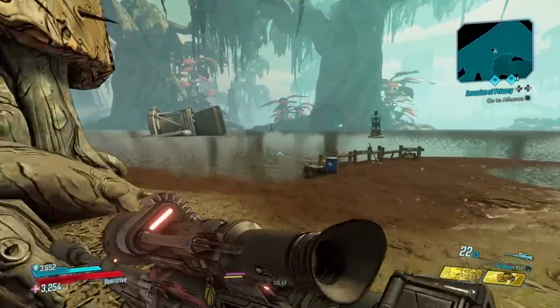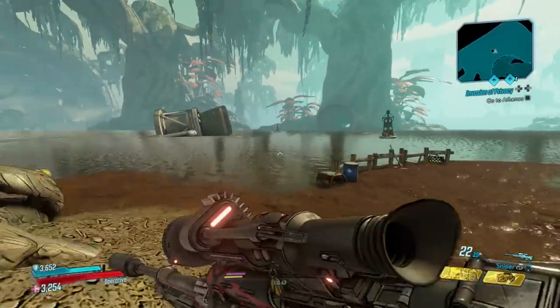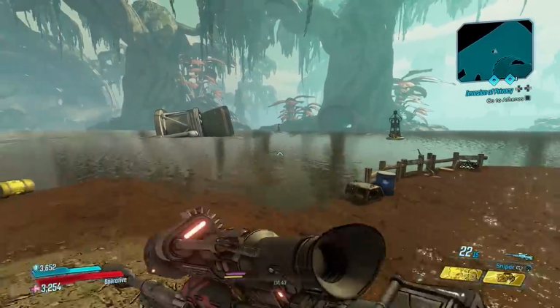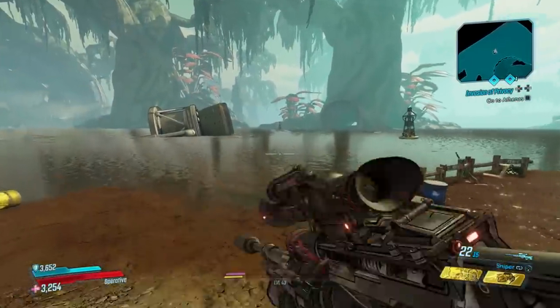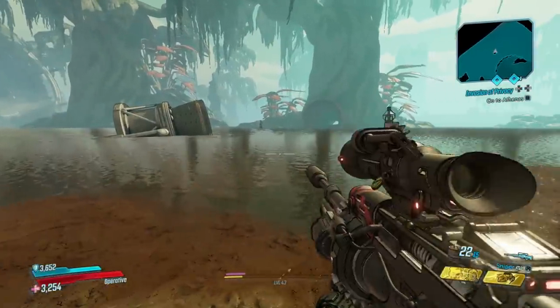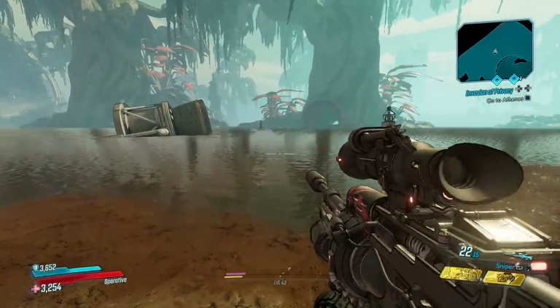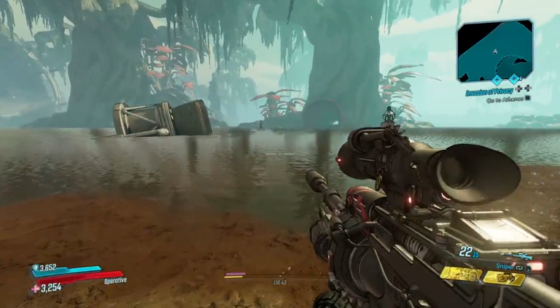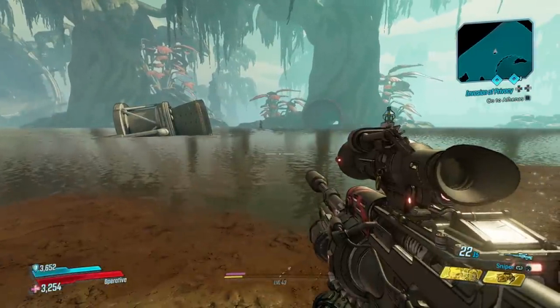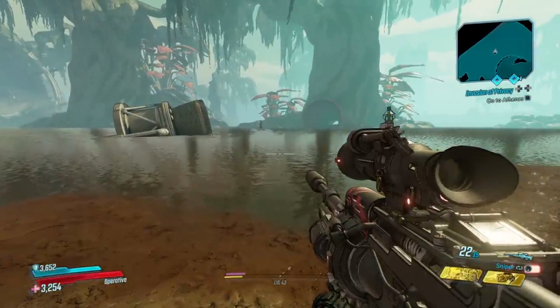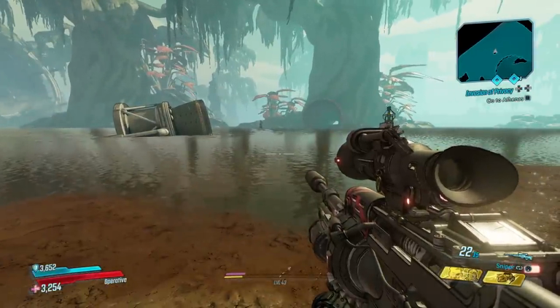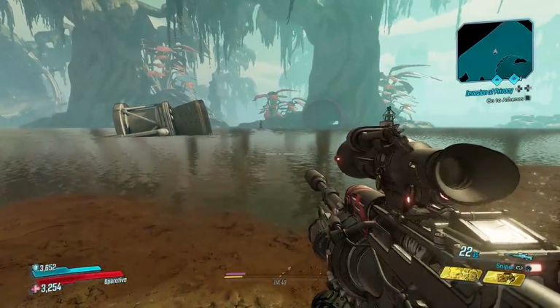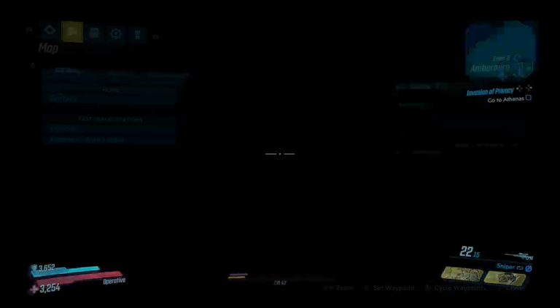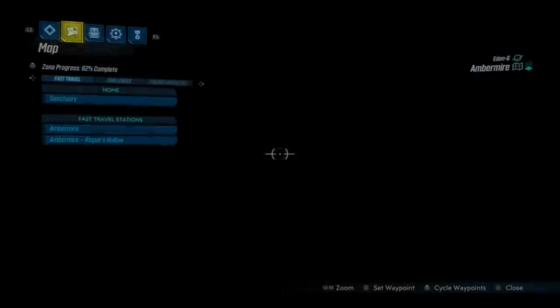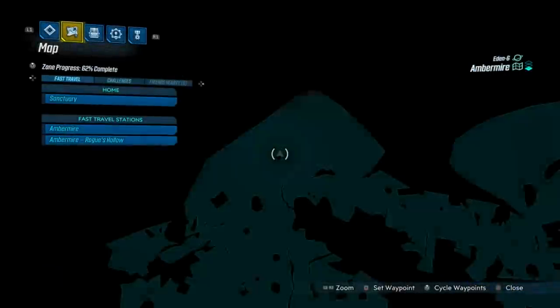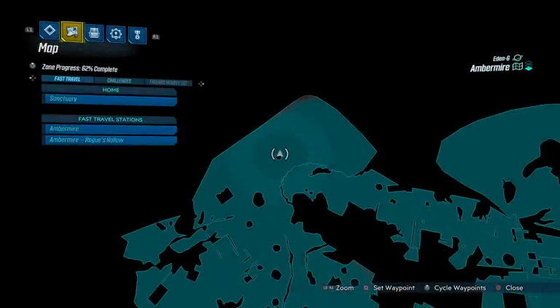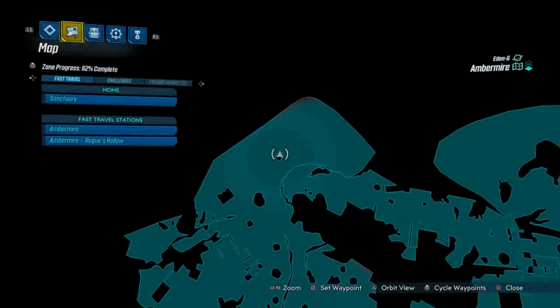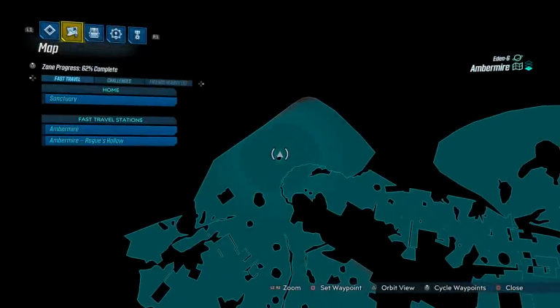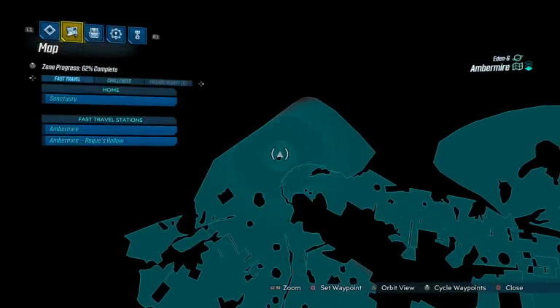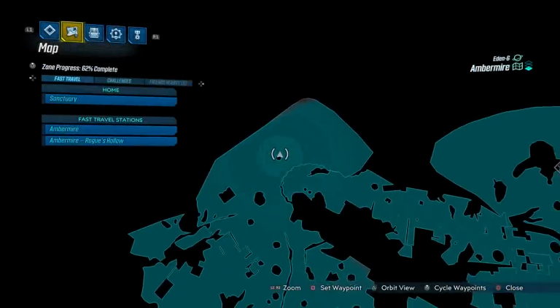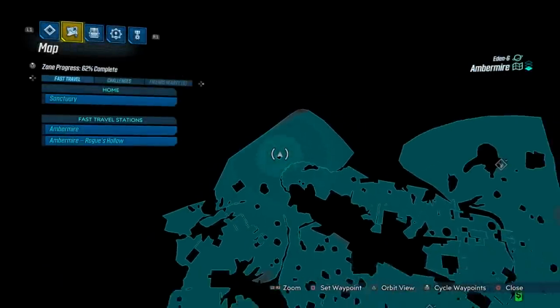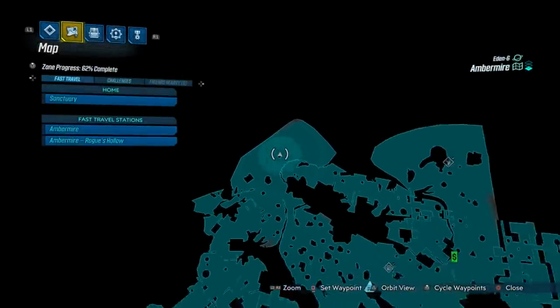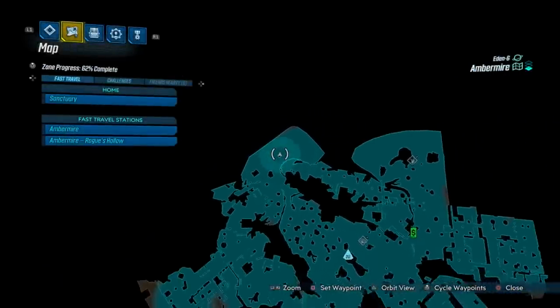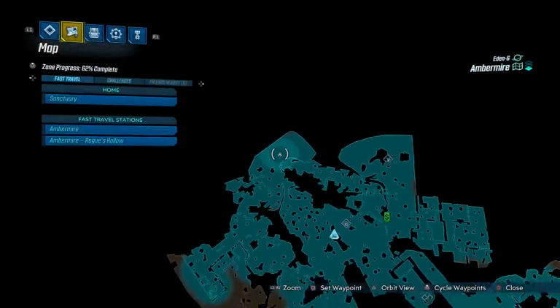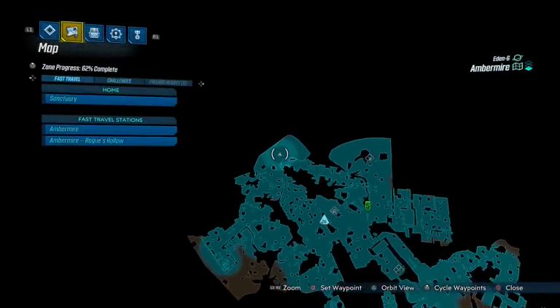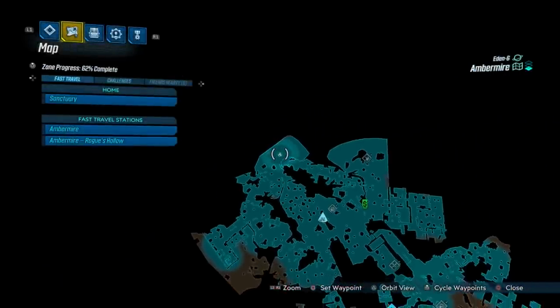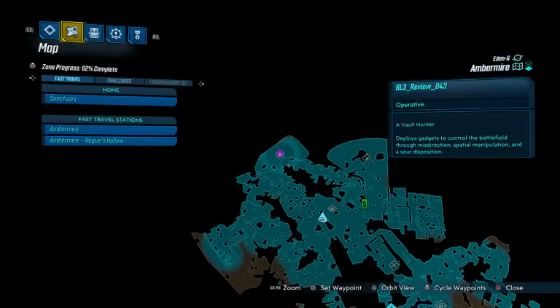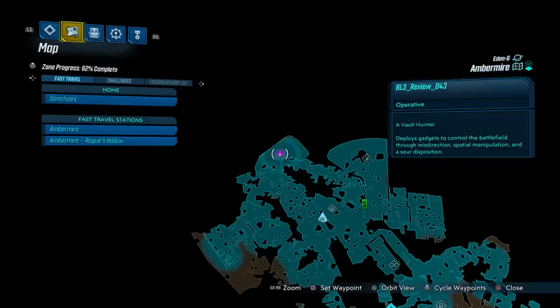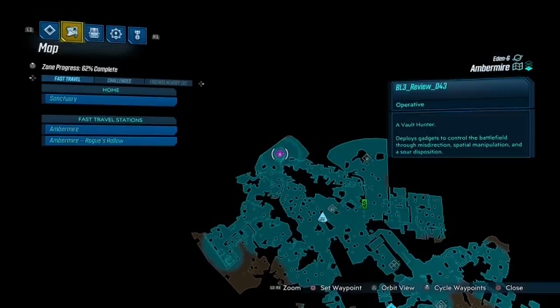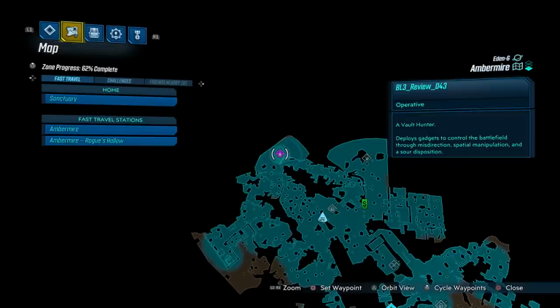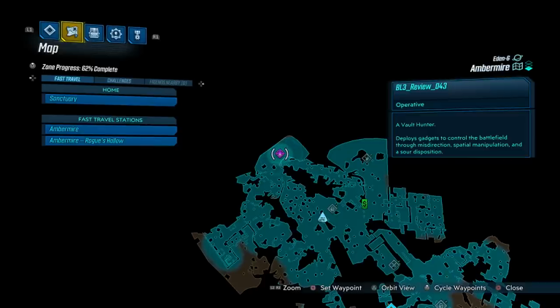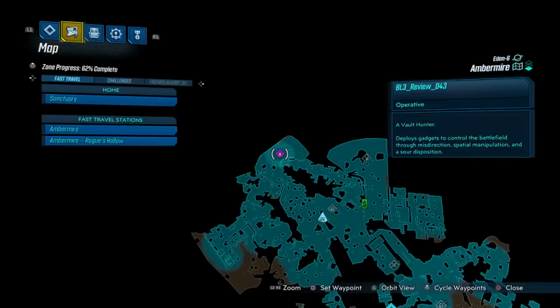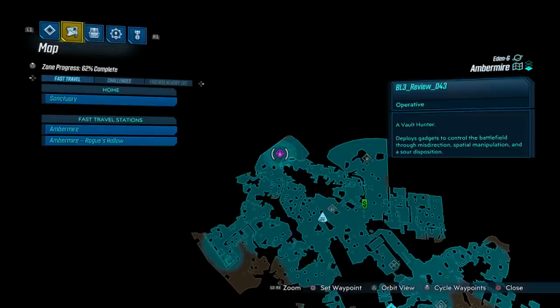To get this easter egg you need to head to the map Amber Mire on Eden 6 and make your way to this point that I've marked on the map.